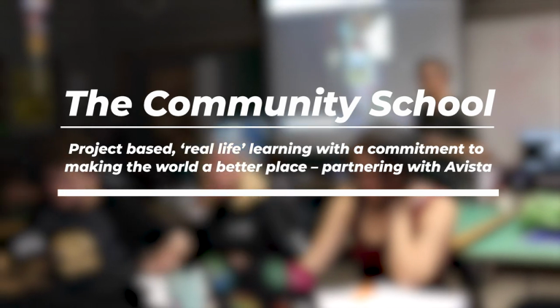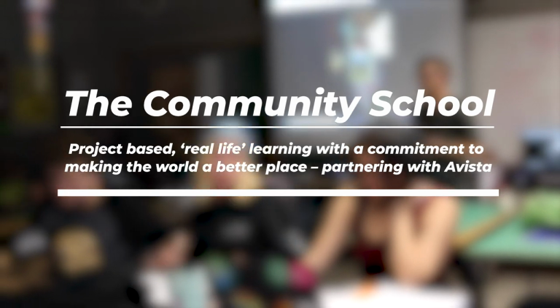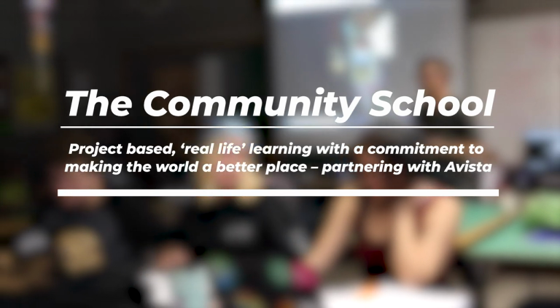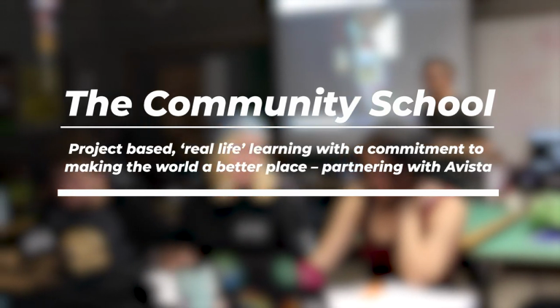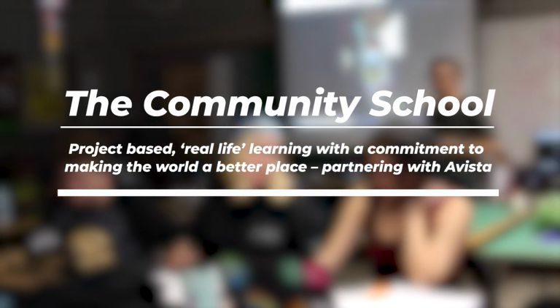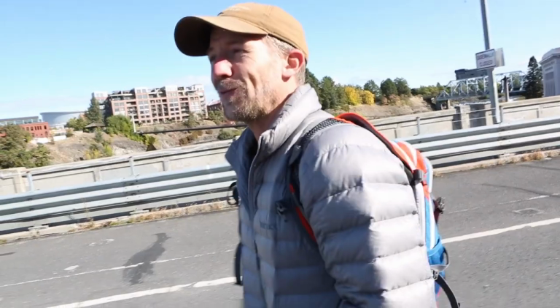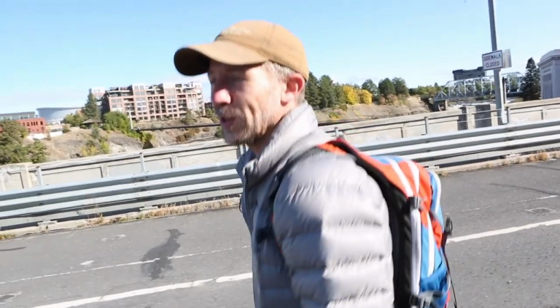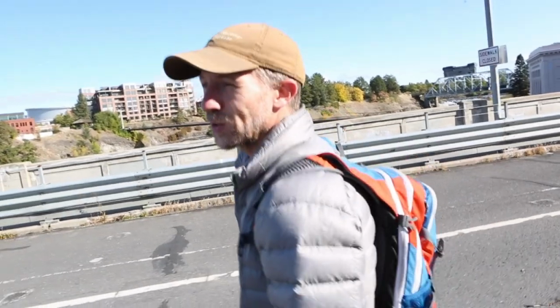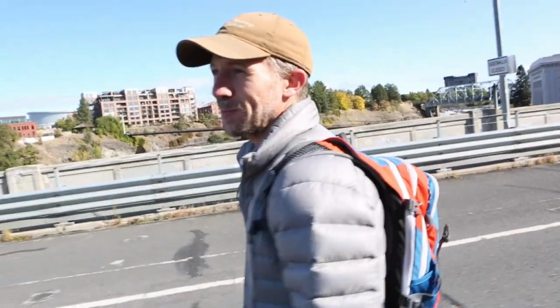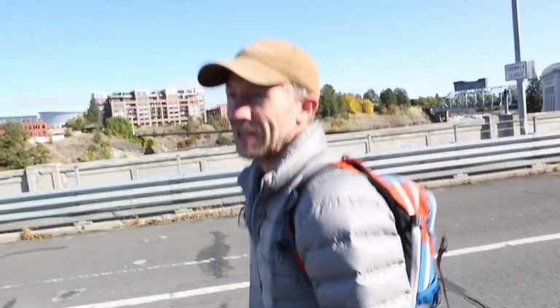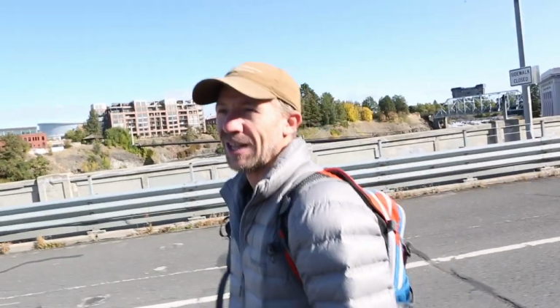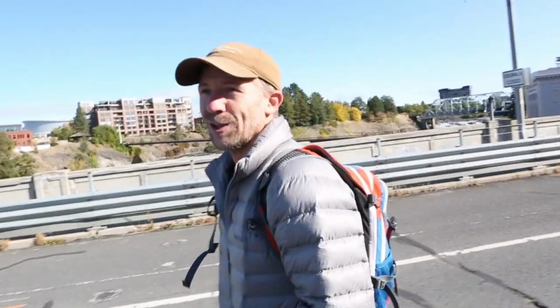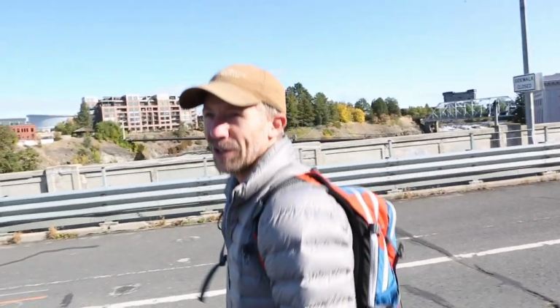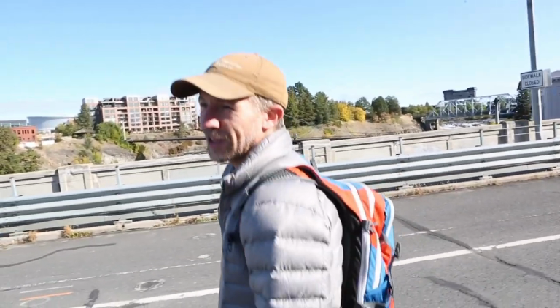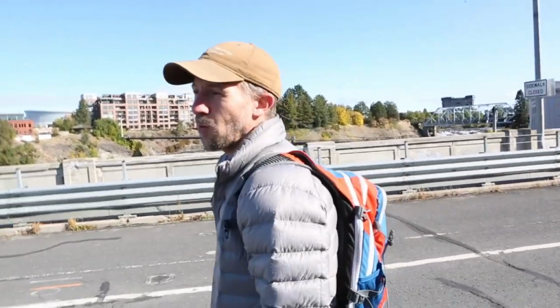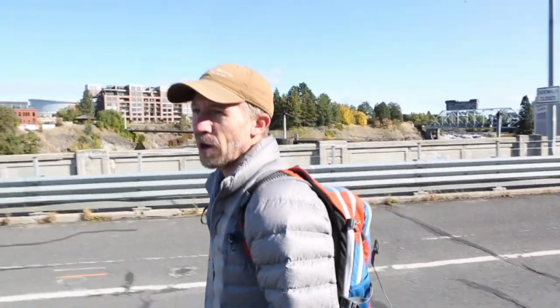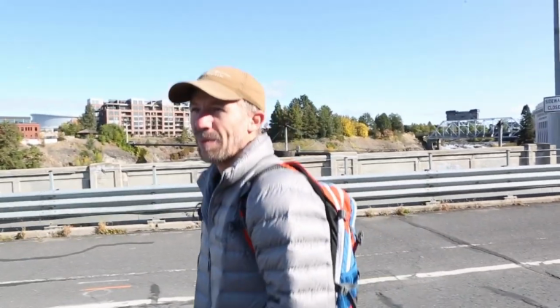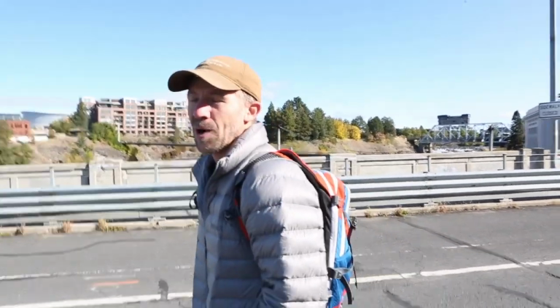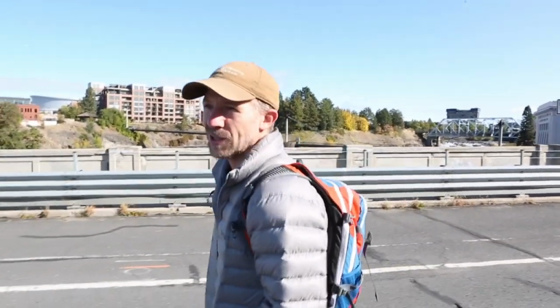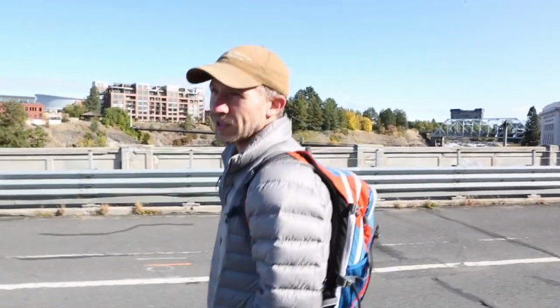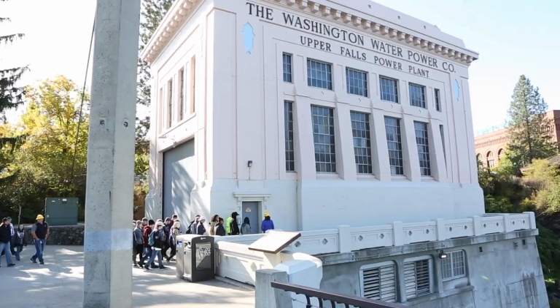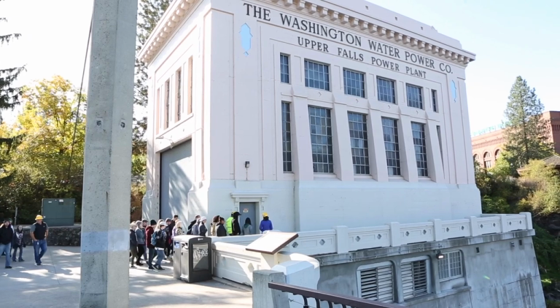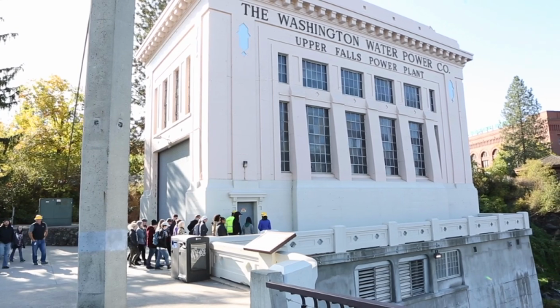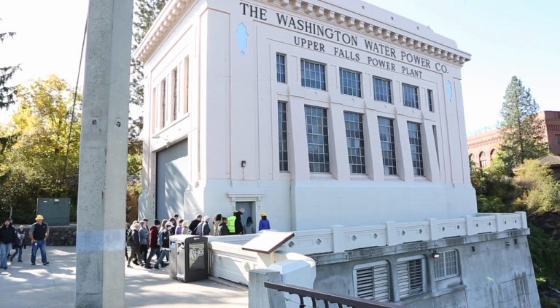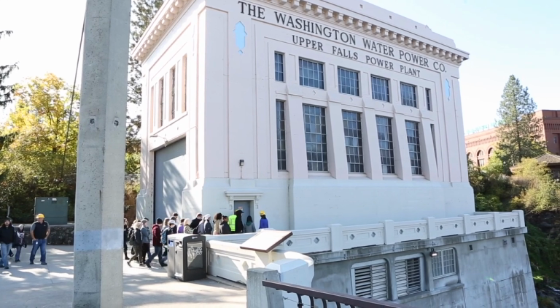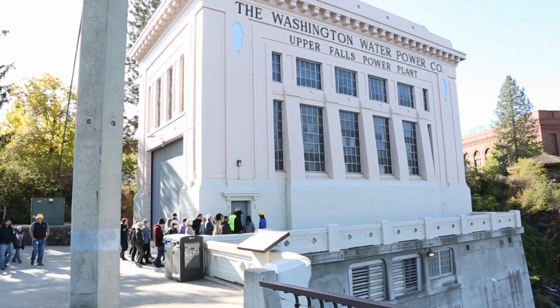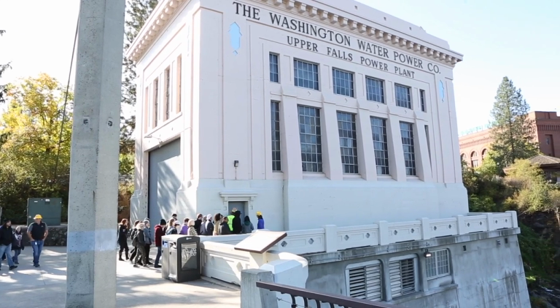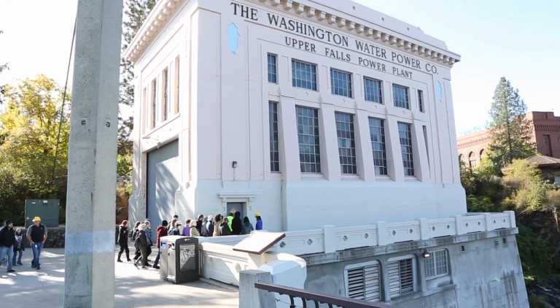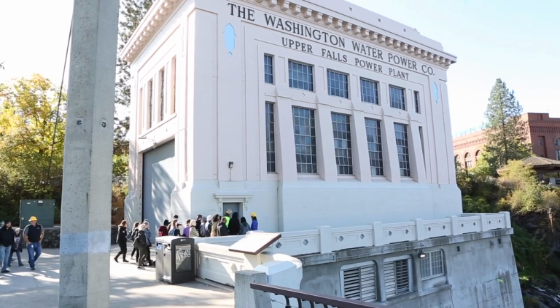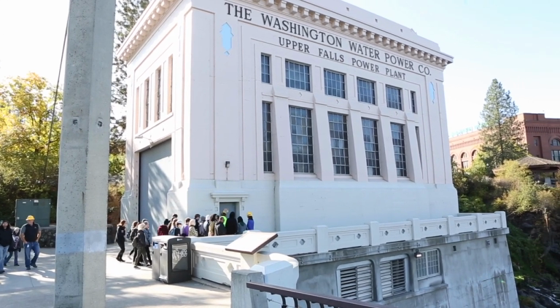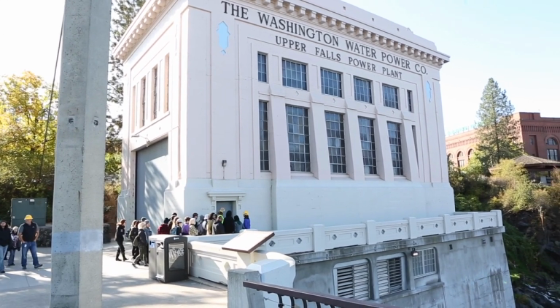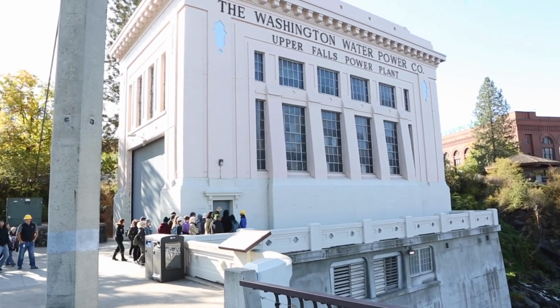Today we're on a field trip to take a look at the water power systems in the heart of downtown Spokane.